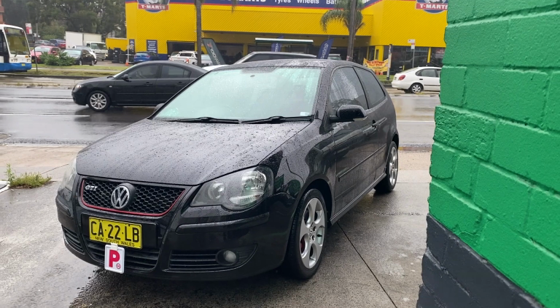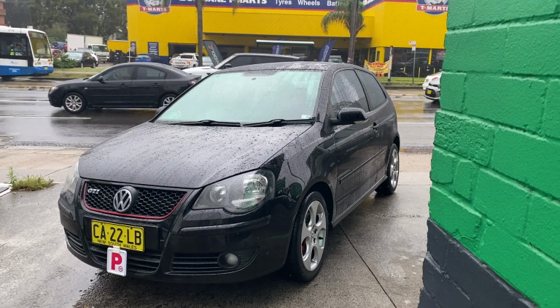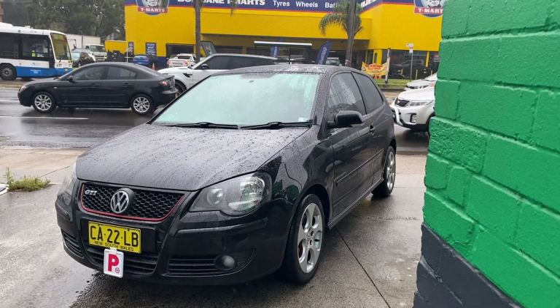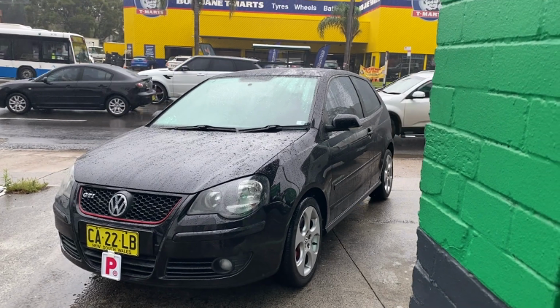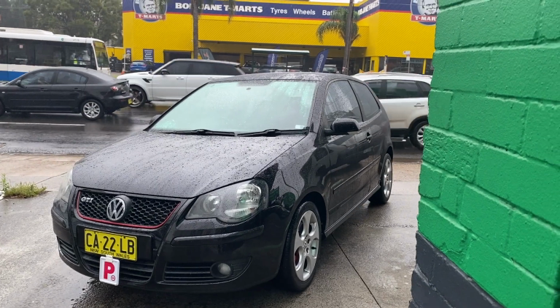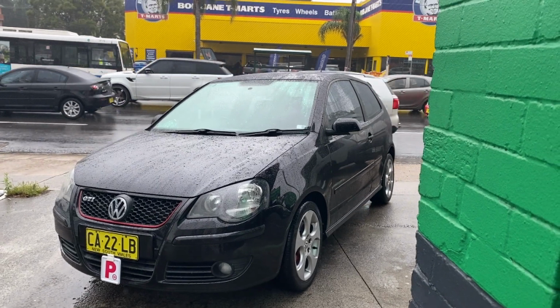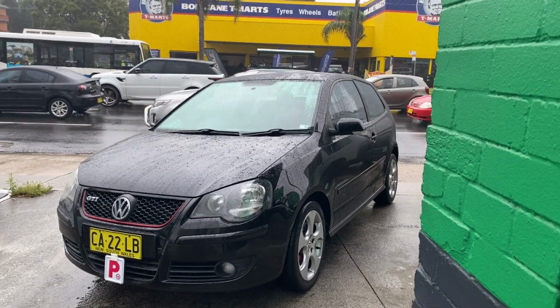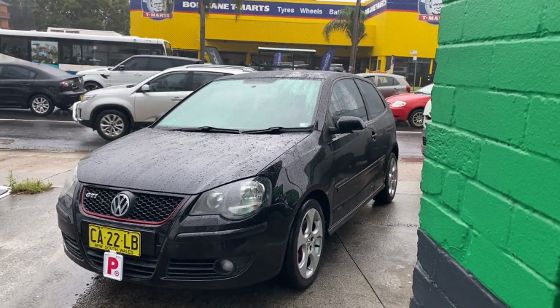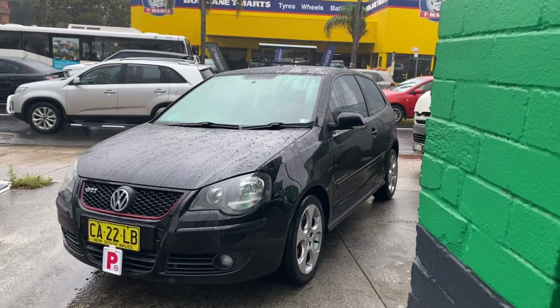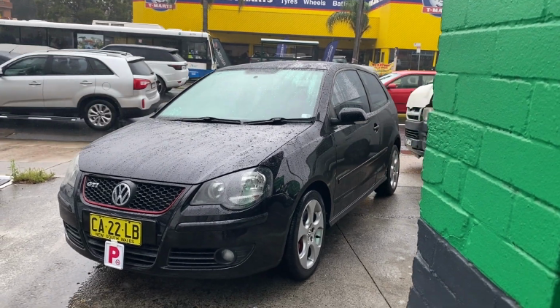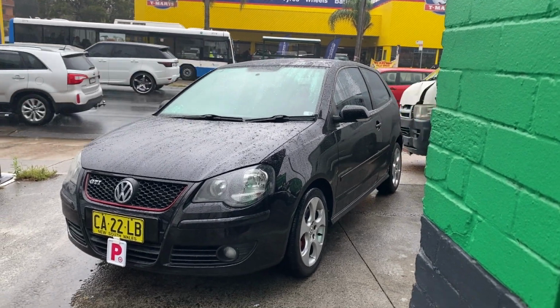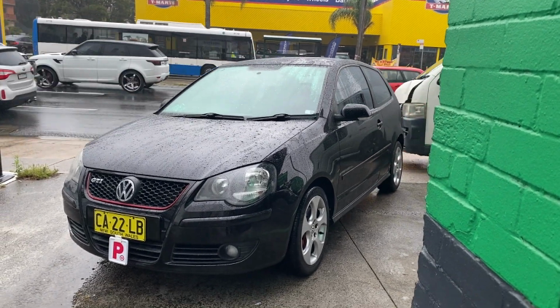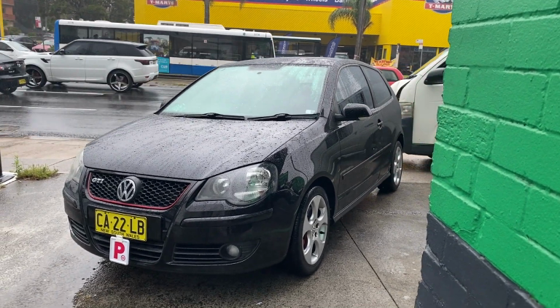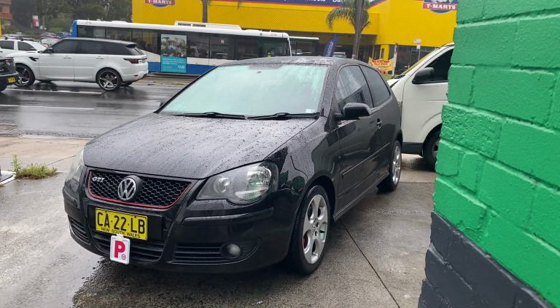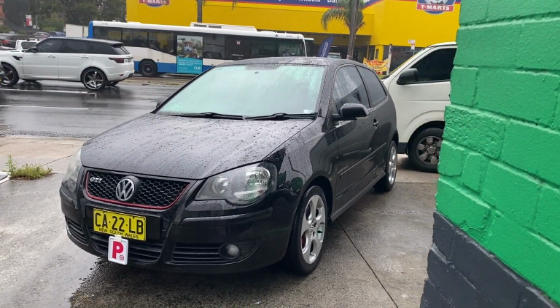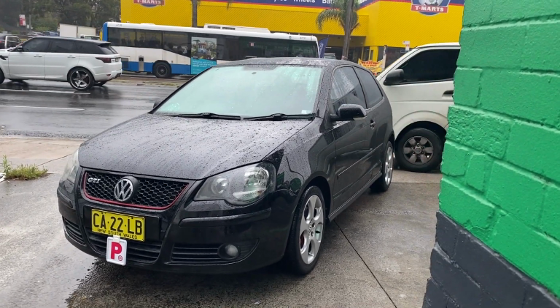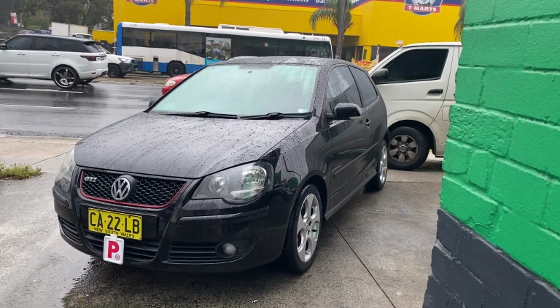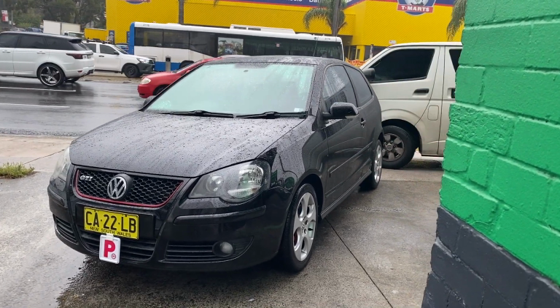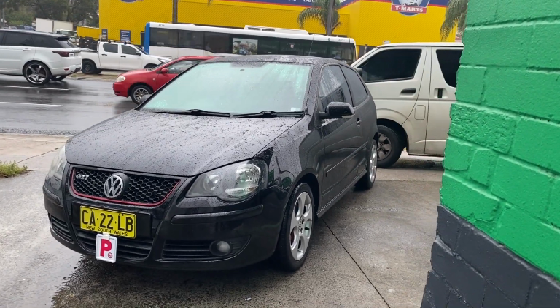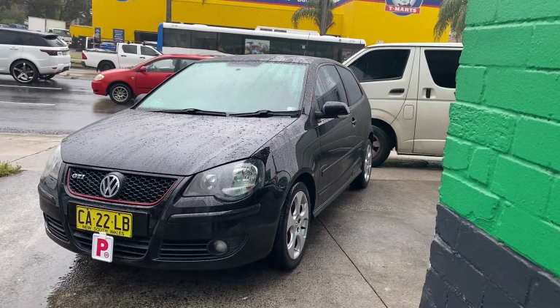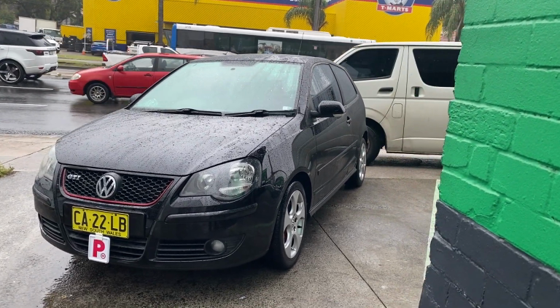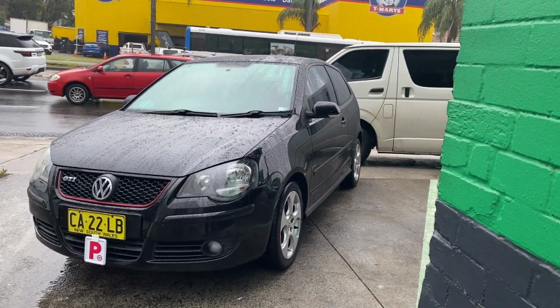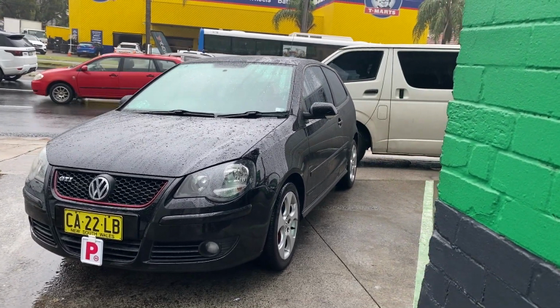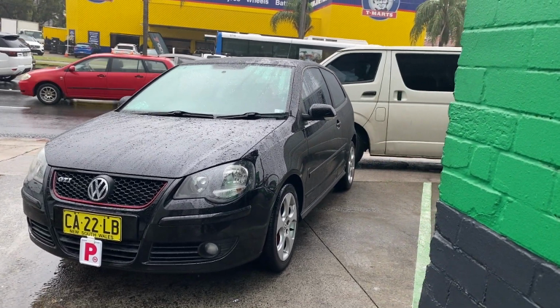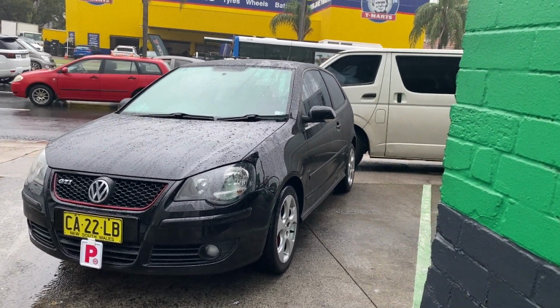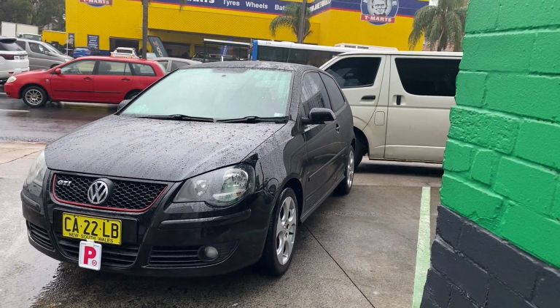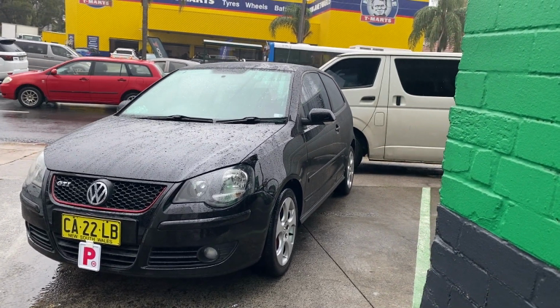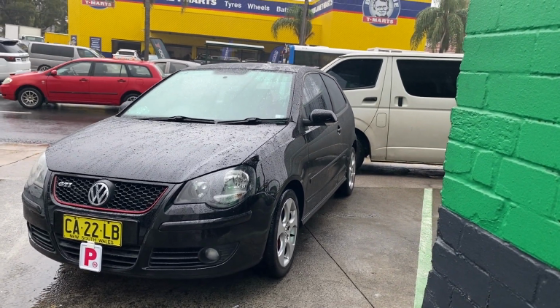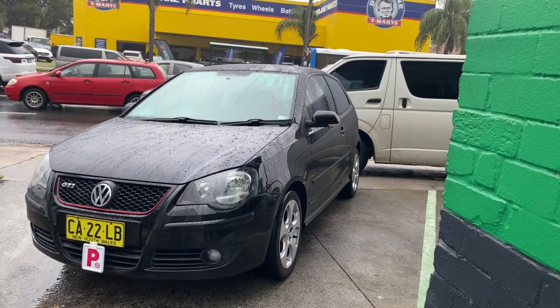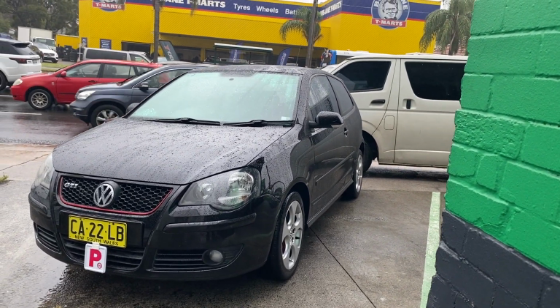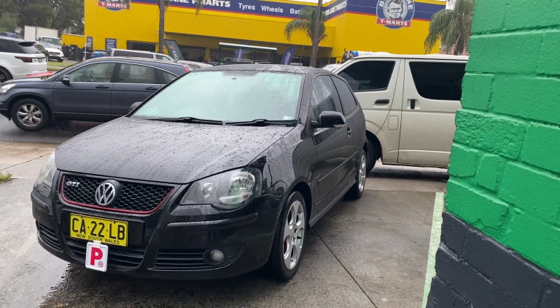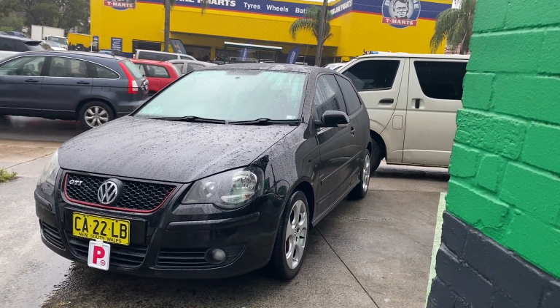Hey guys, Matt here. Today in this video I'm going to get my wheels and suspension done.